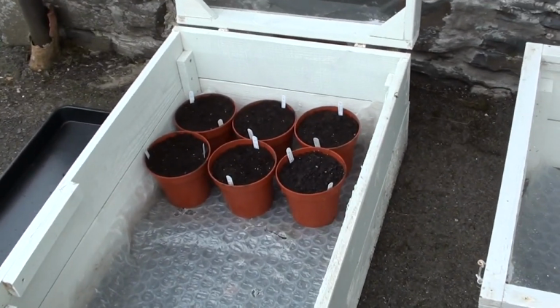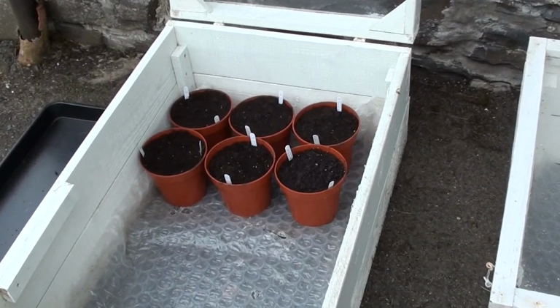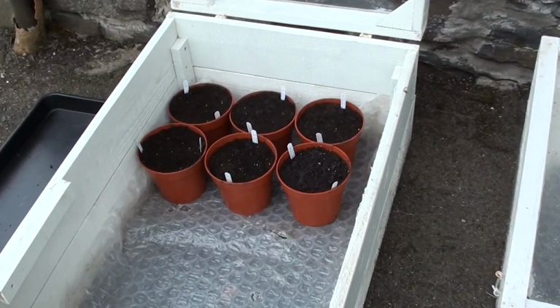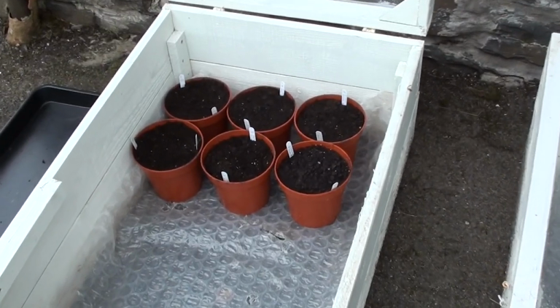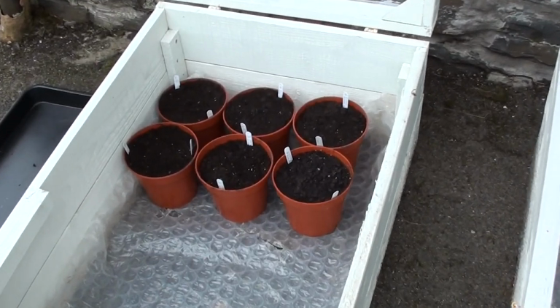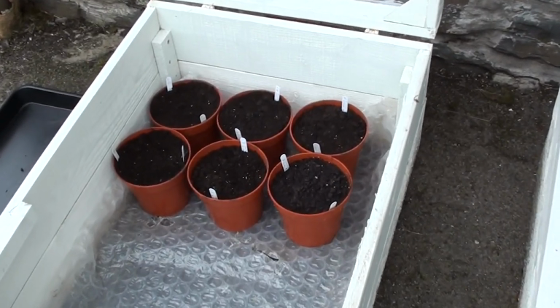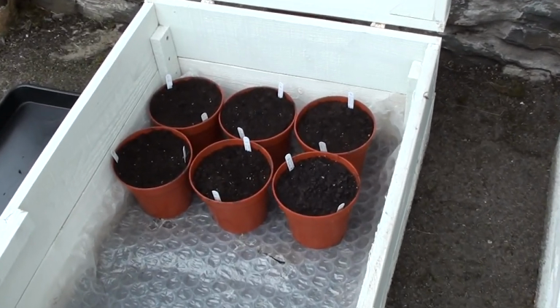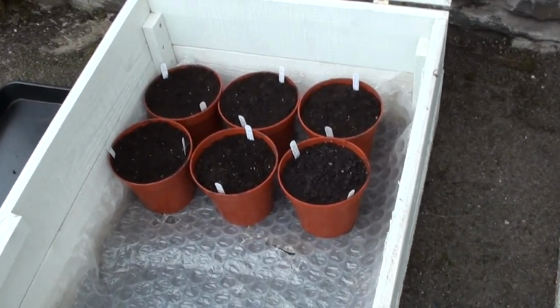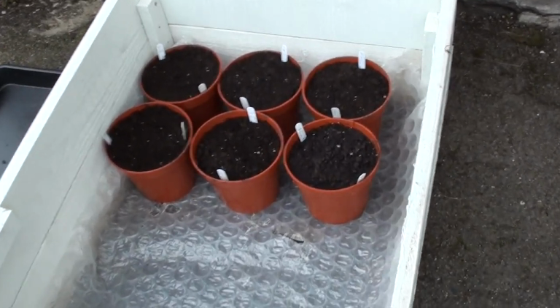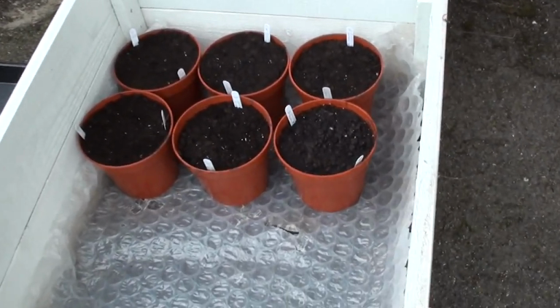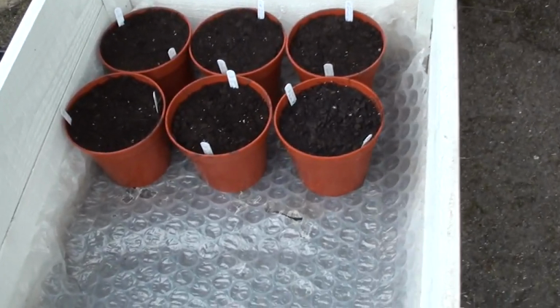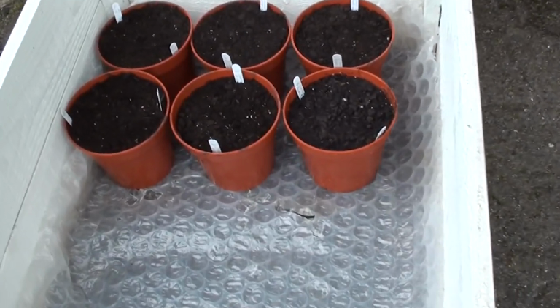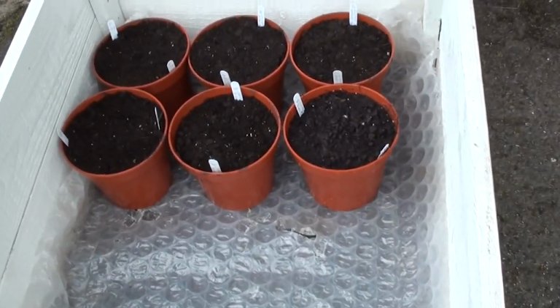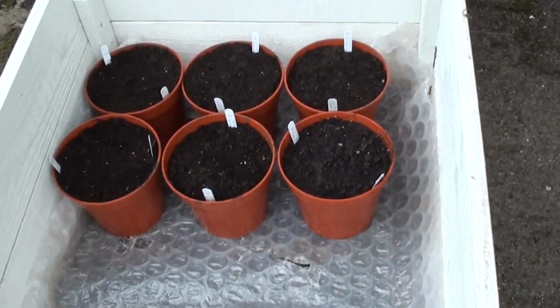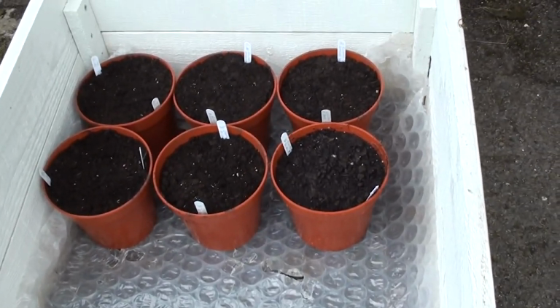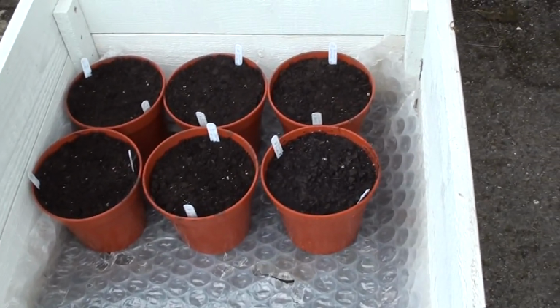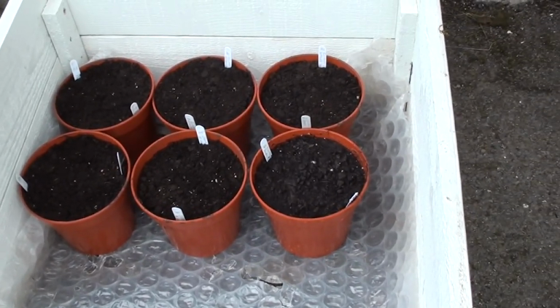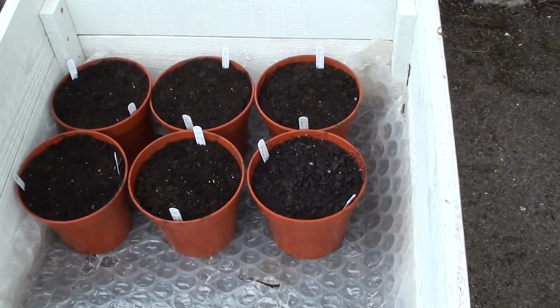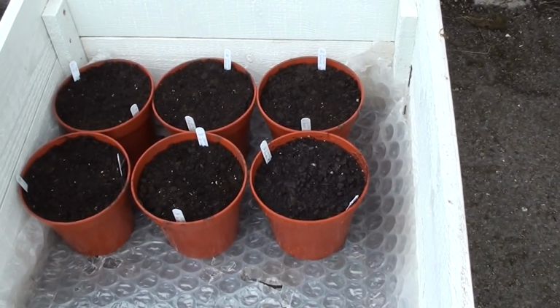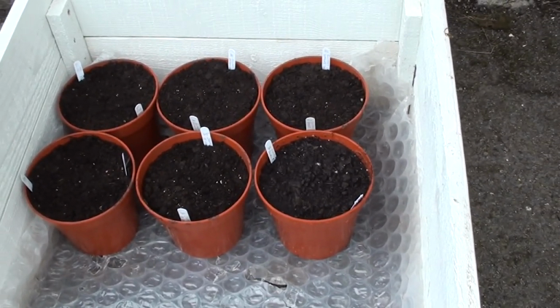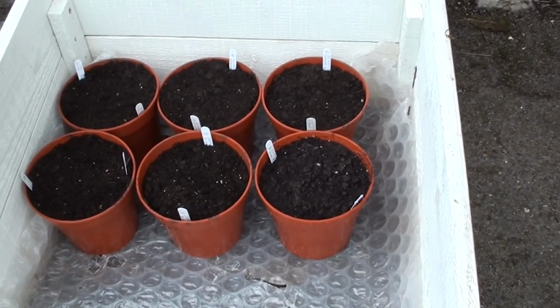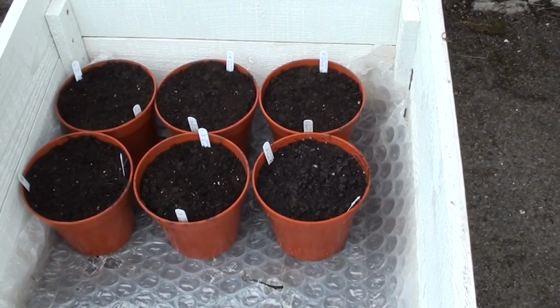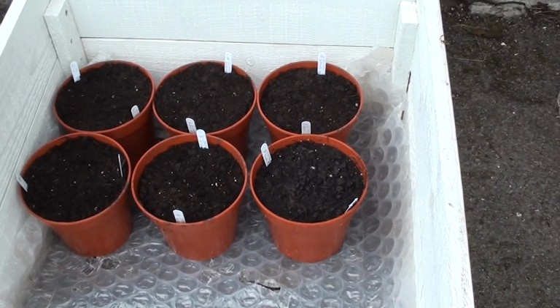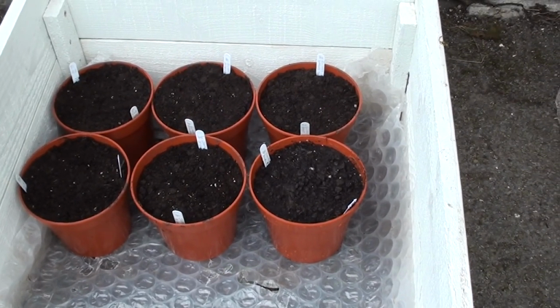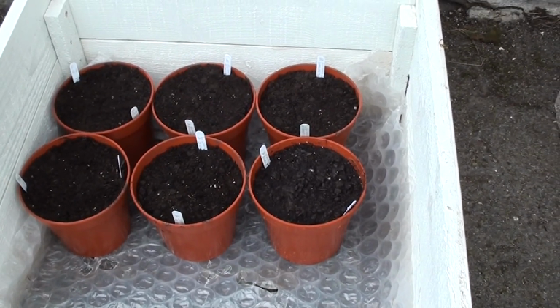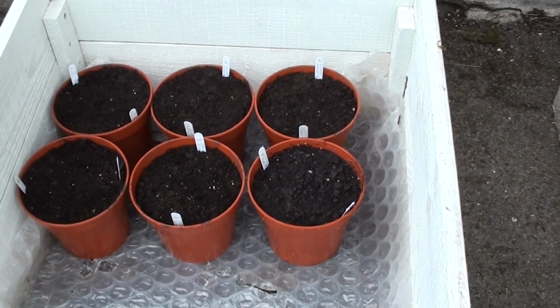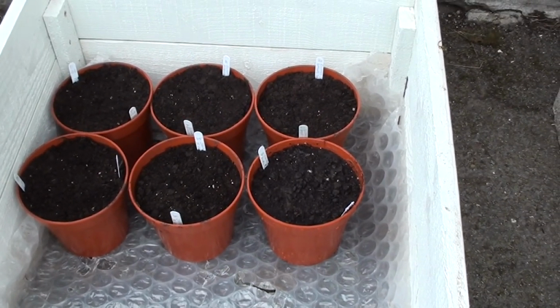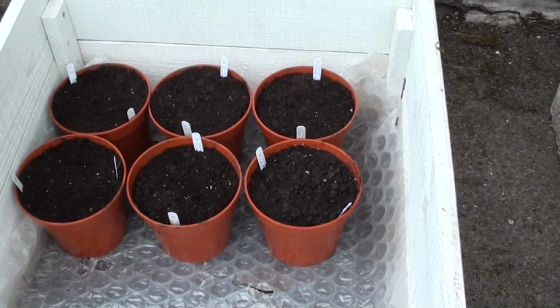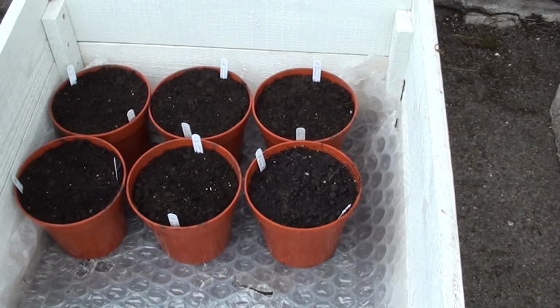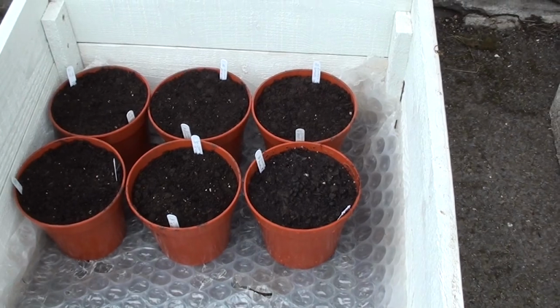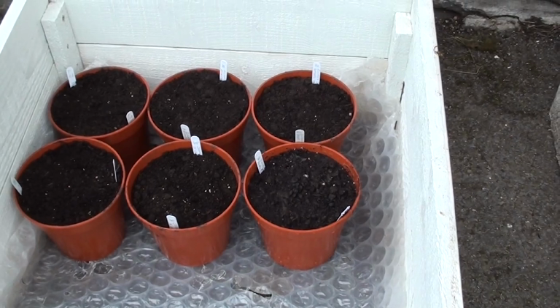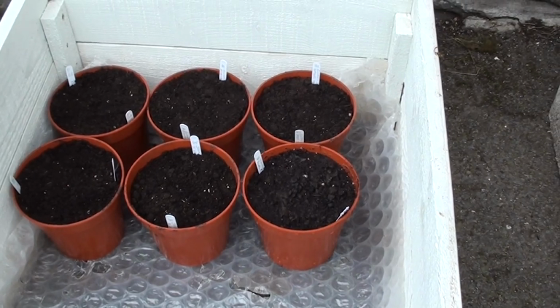The pots are placed in a cold frame outside and this is where the seeds will germinate over the next three or four weeks.